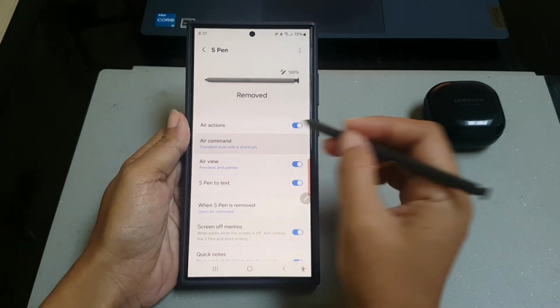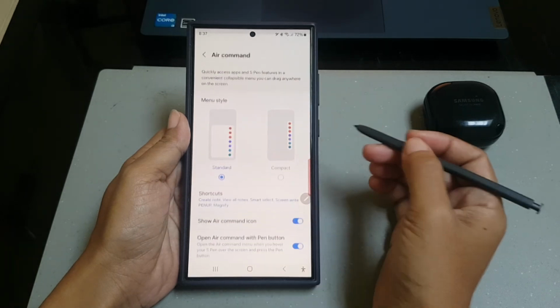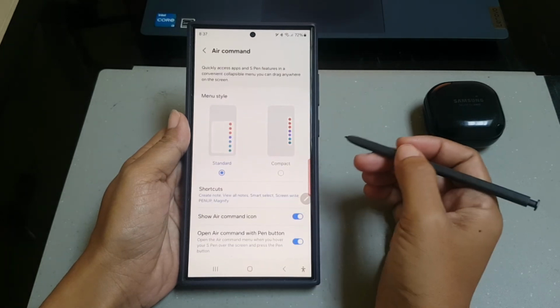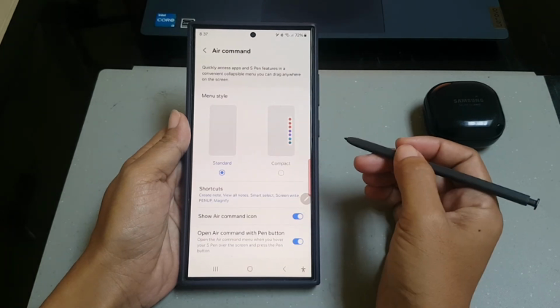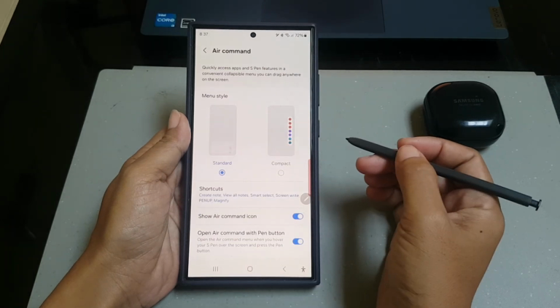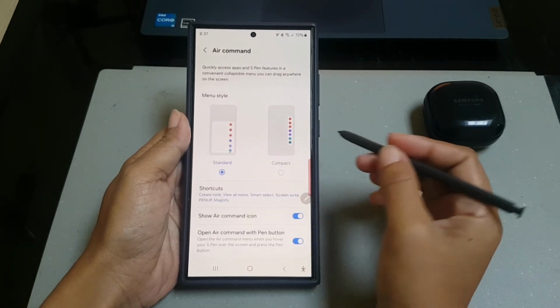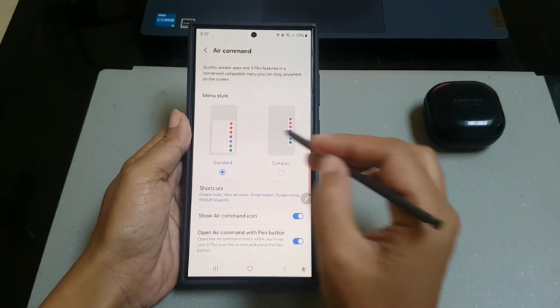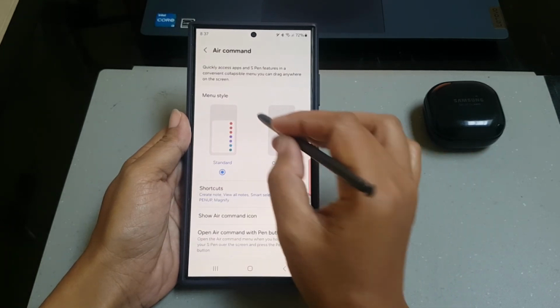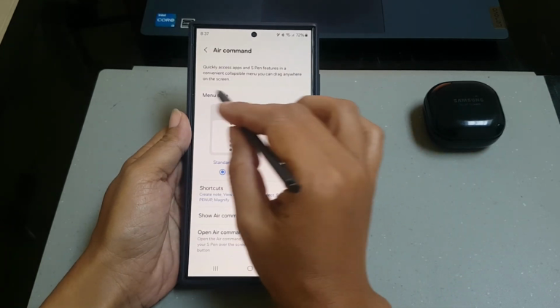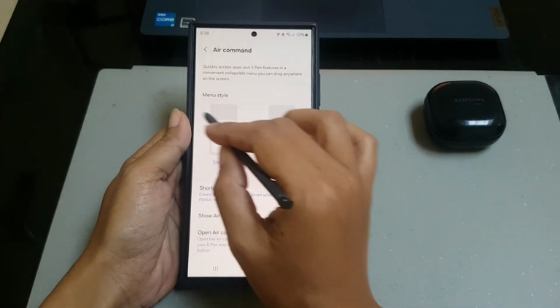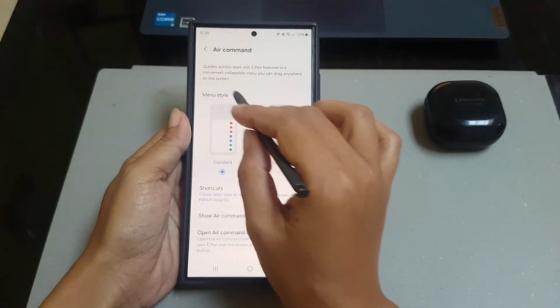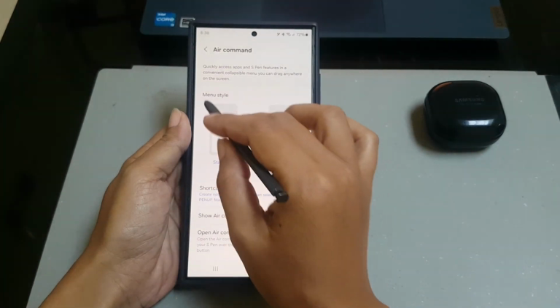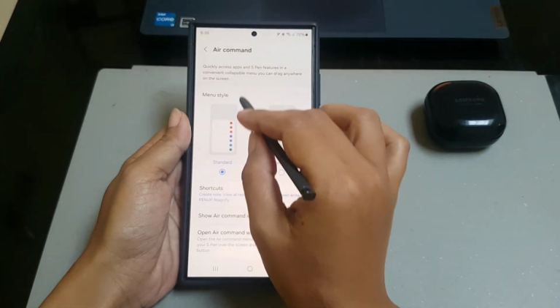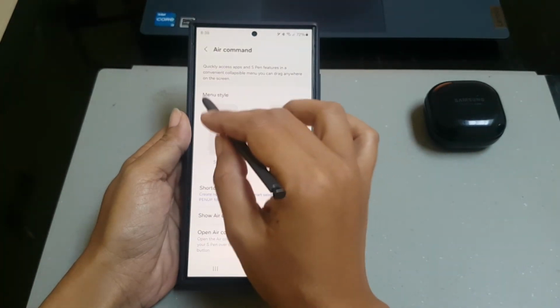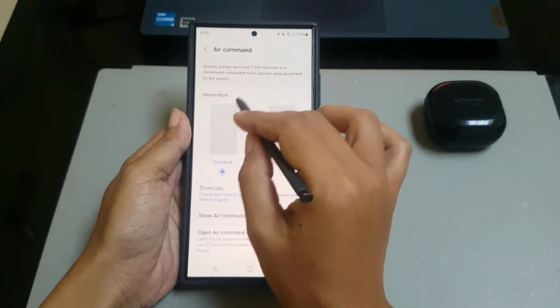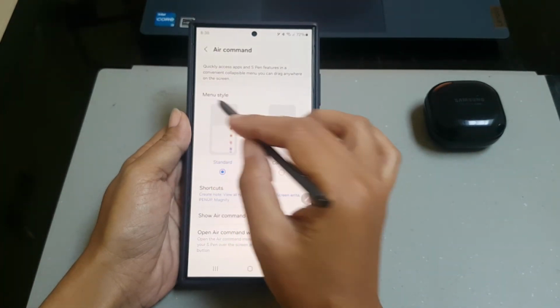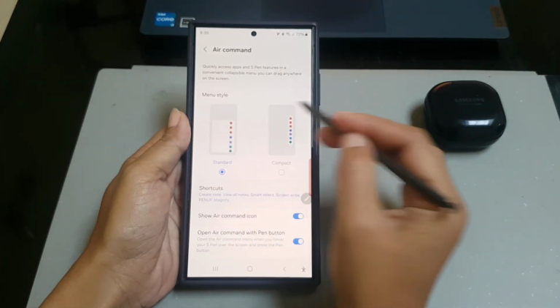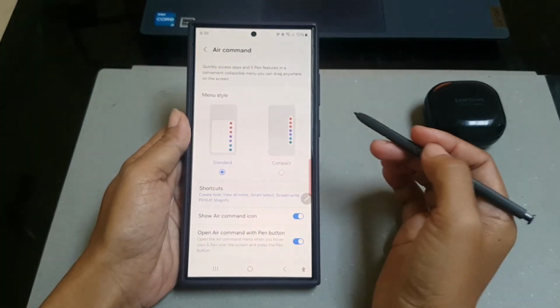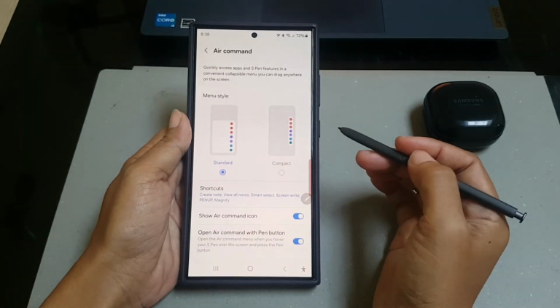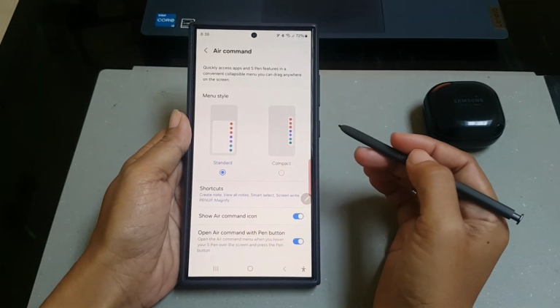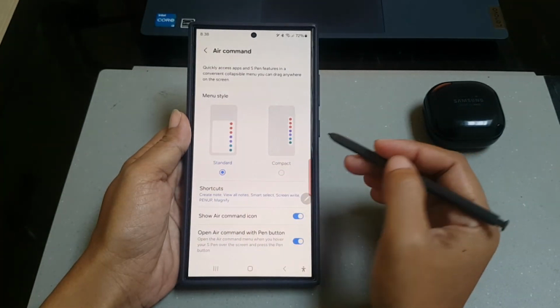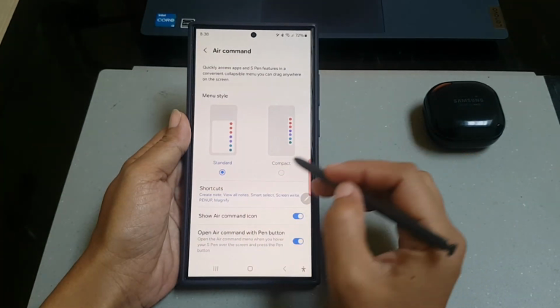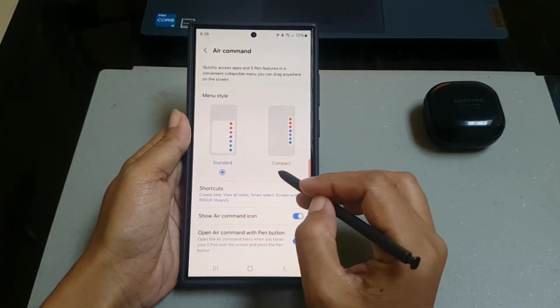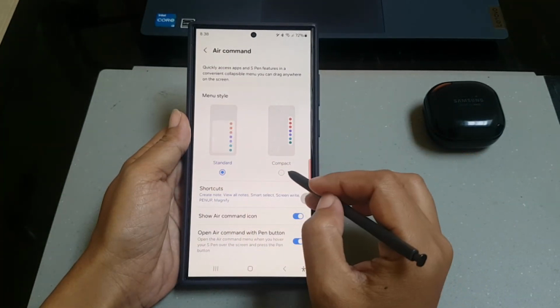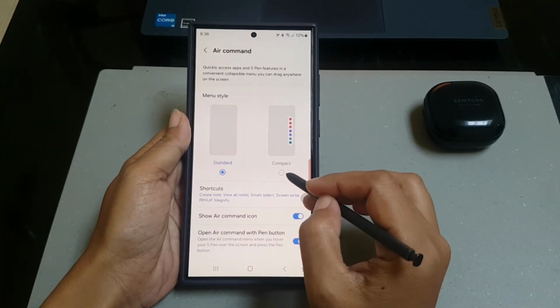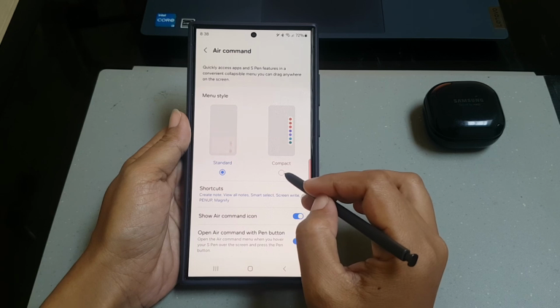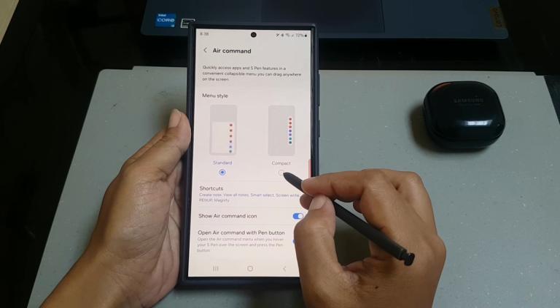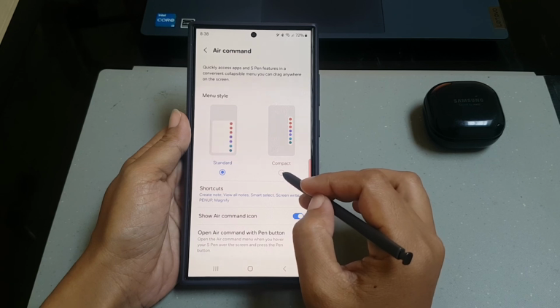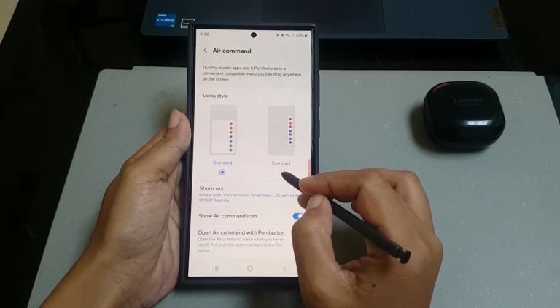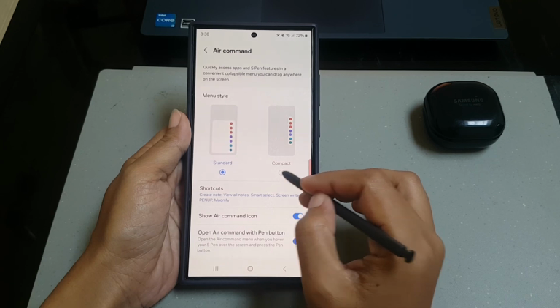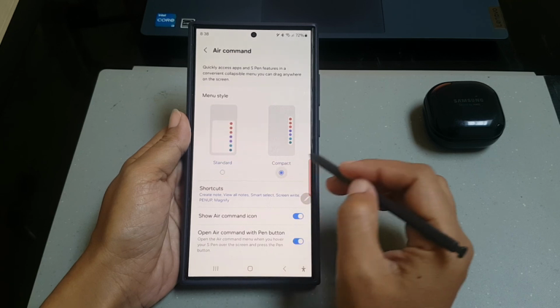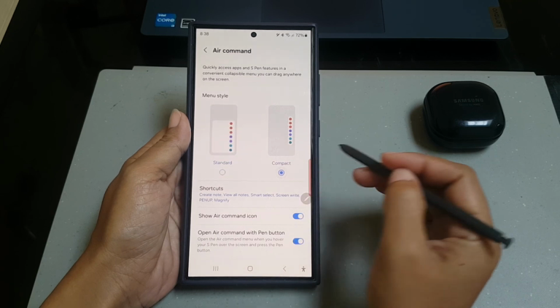Under the menu style section, select compact thumbnail.